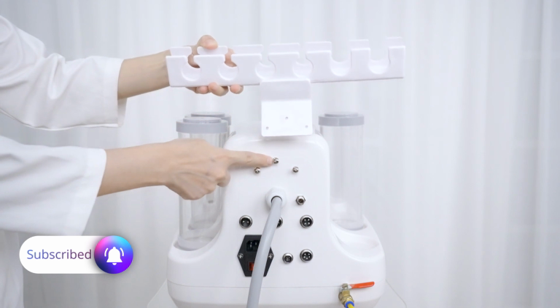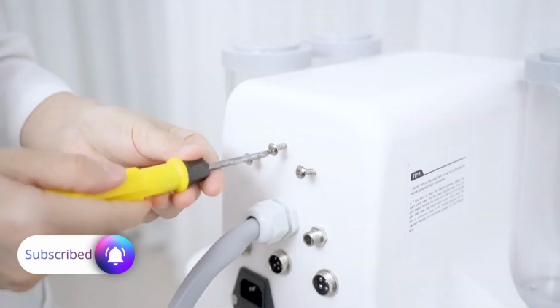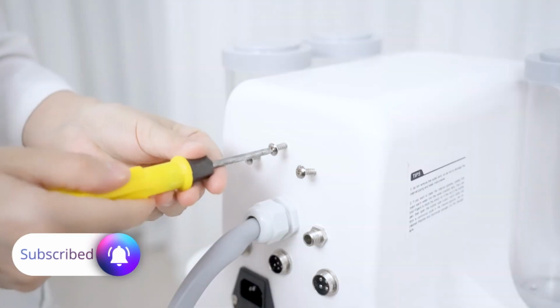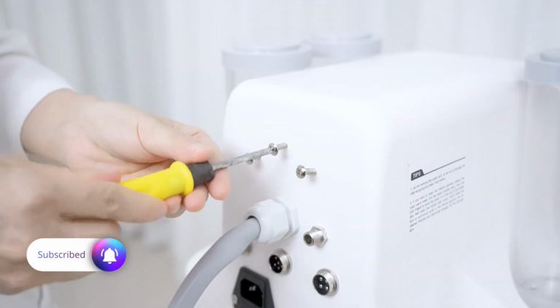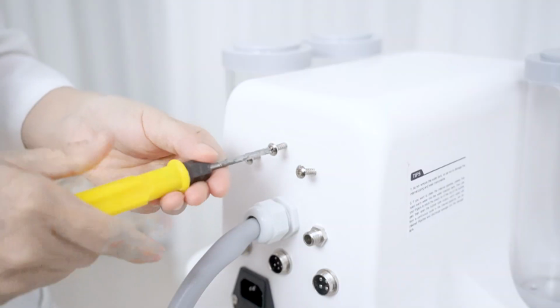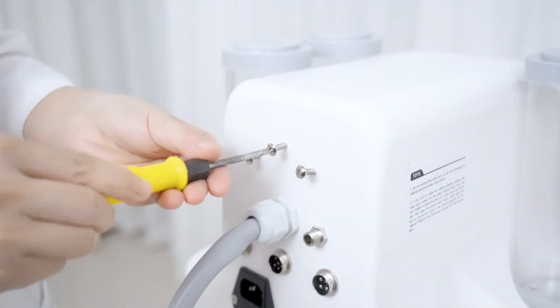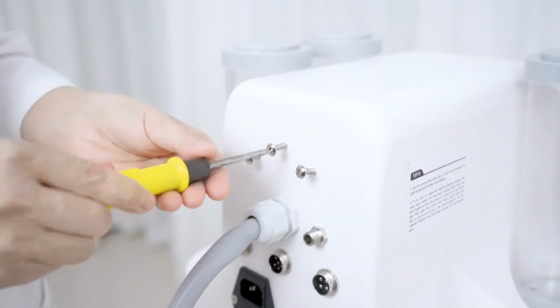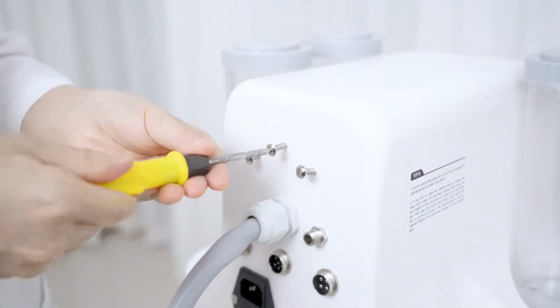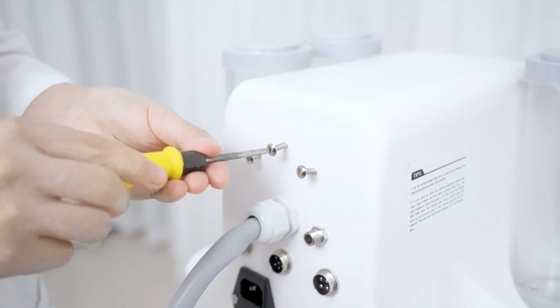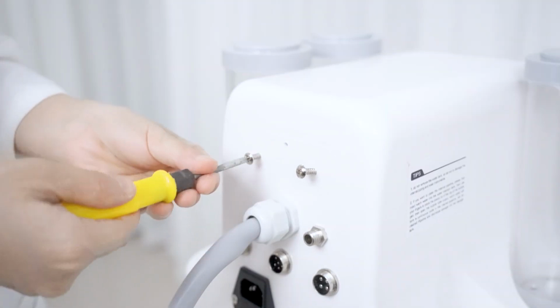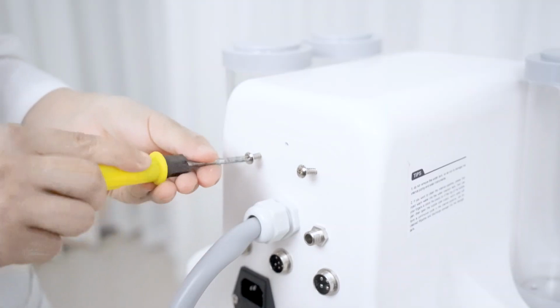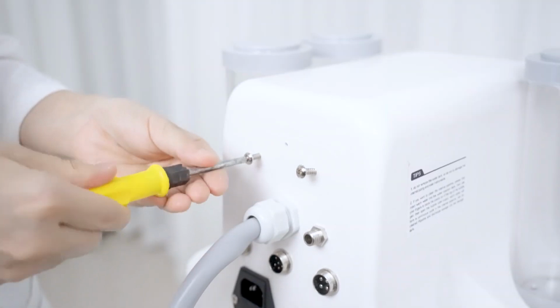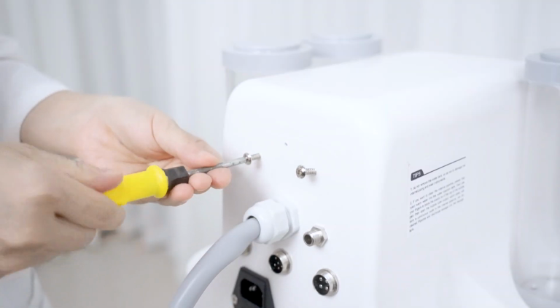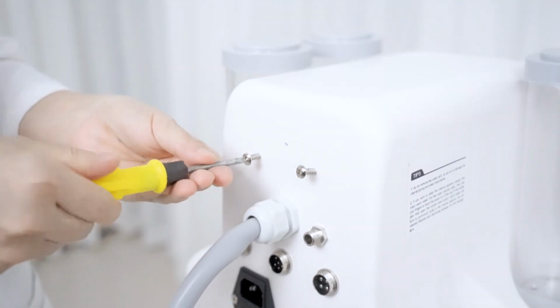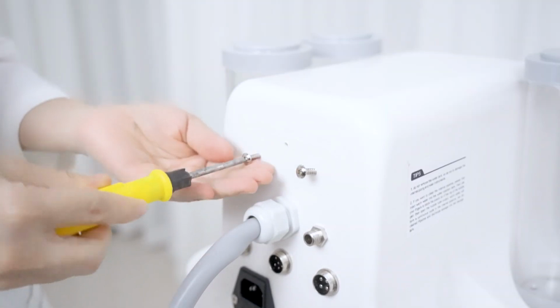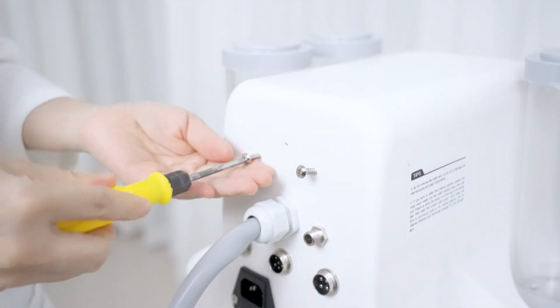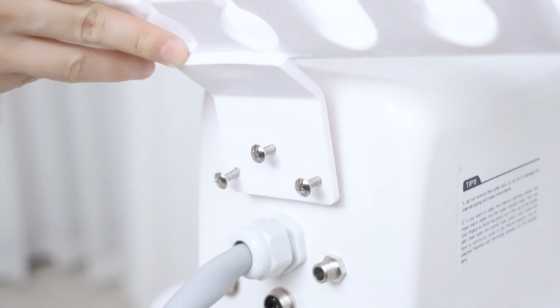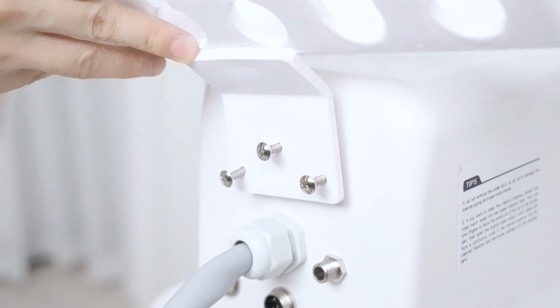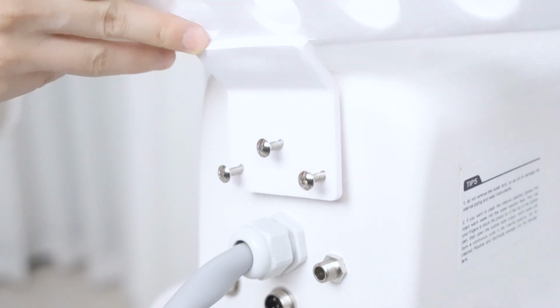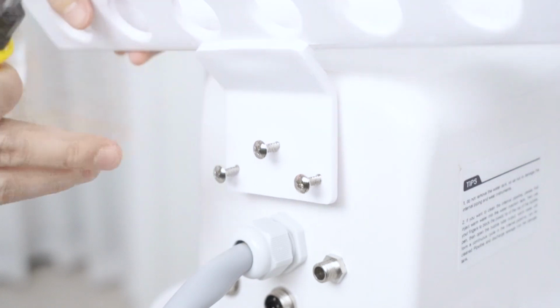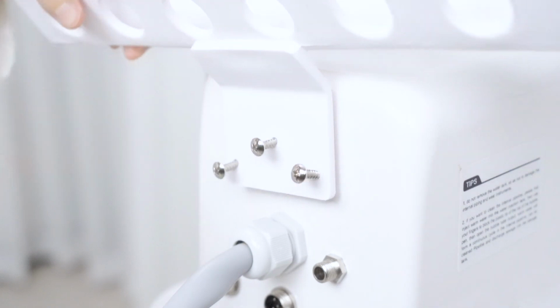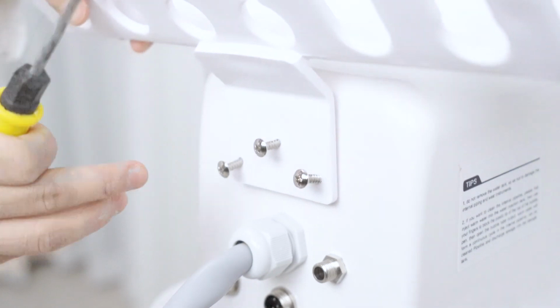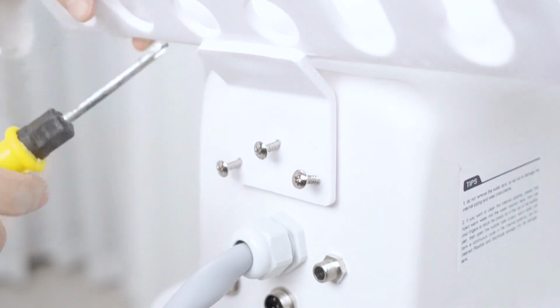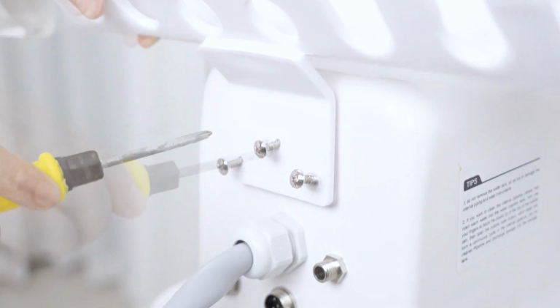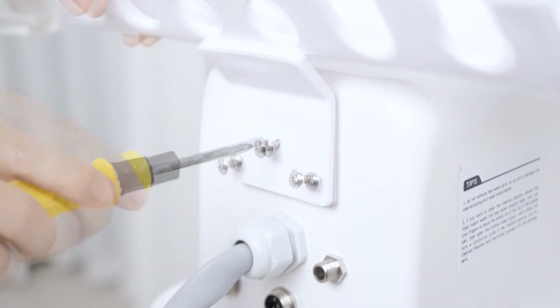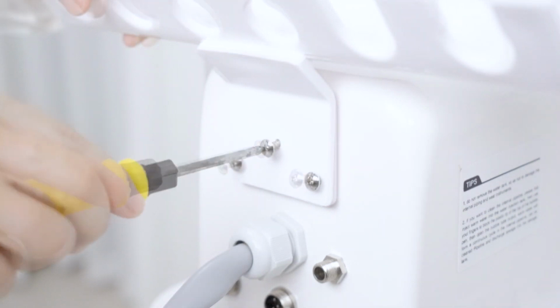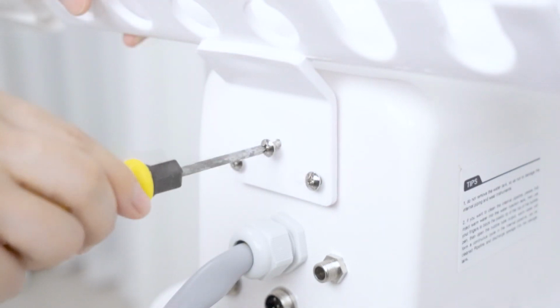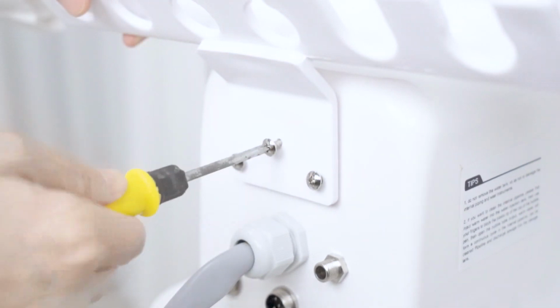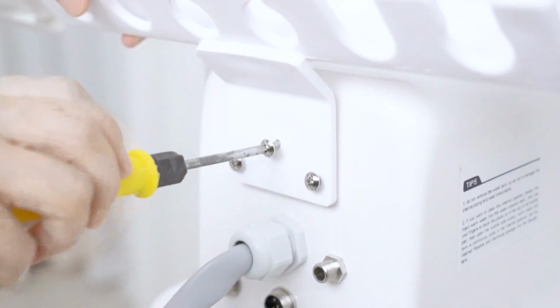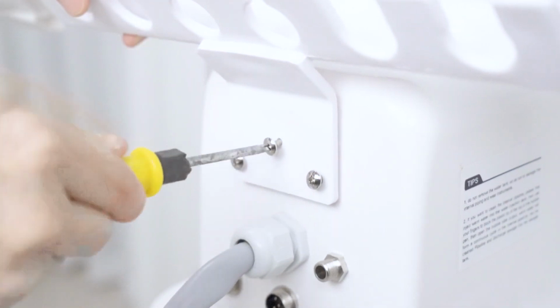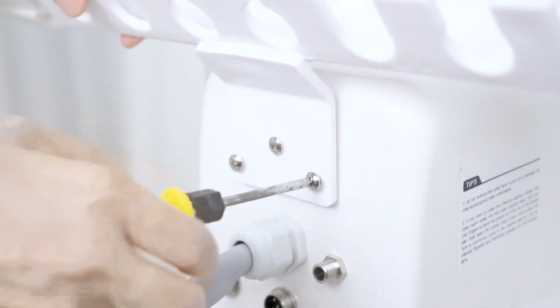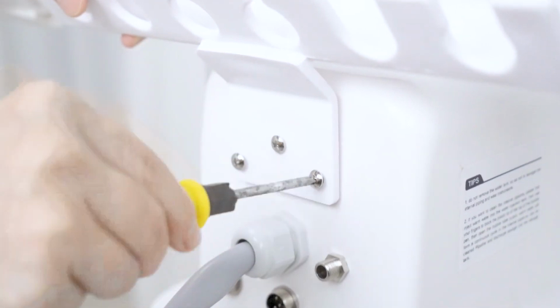Take out the screws and start to install. Aim the handle holder at the right place and twist the screws into the machine.